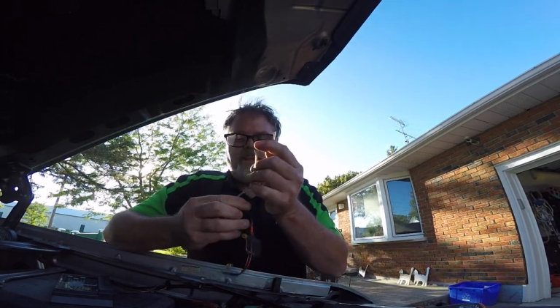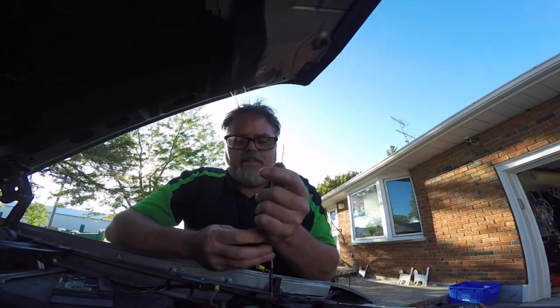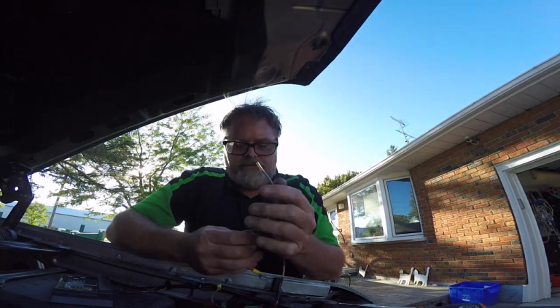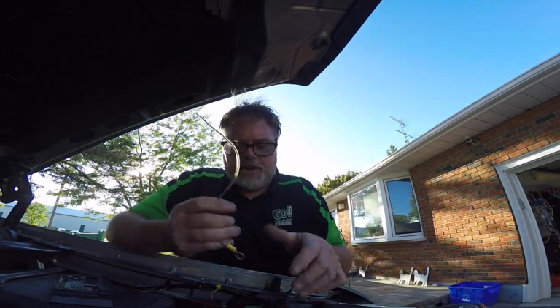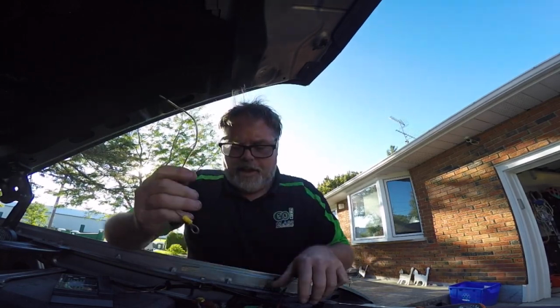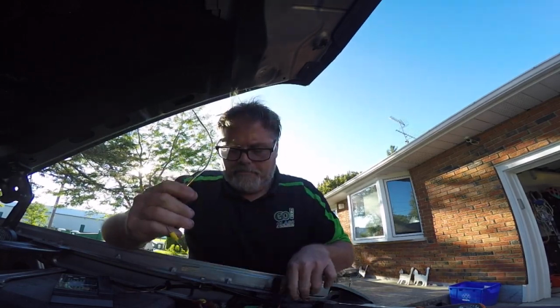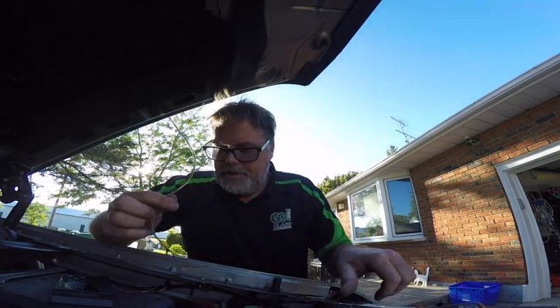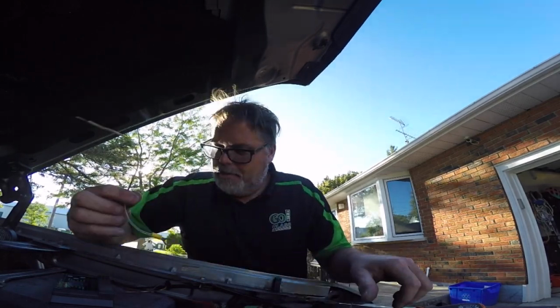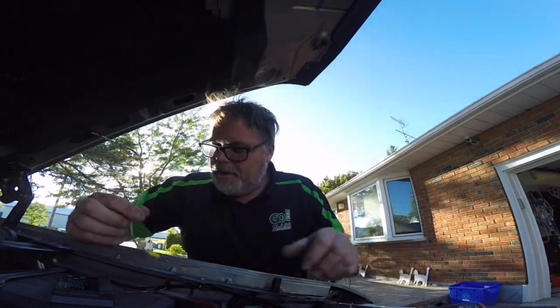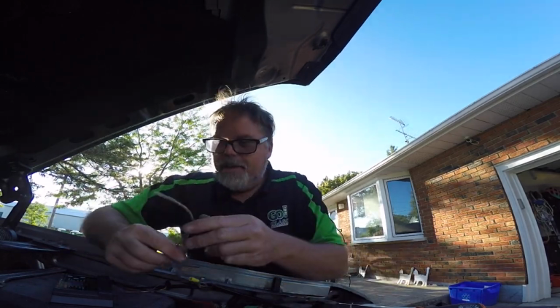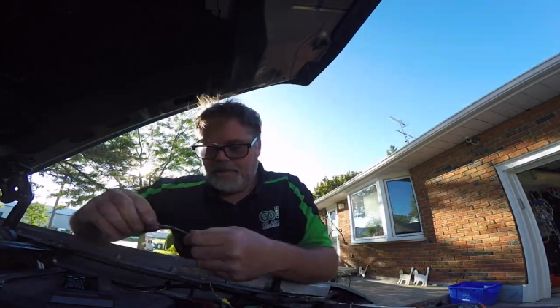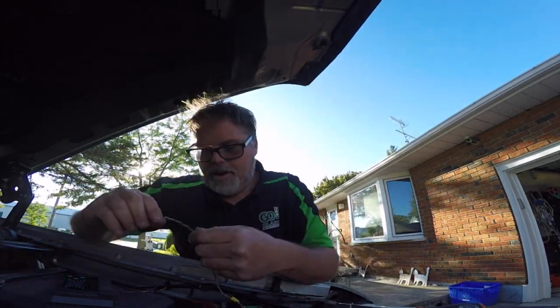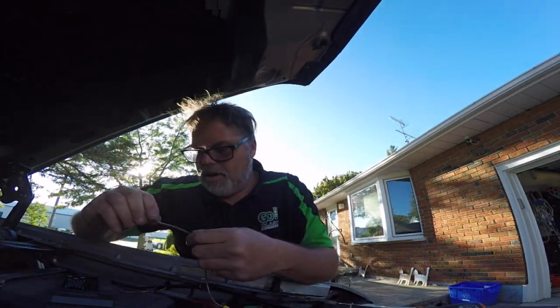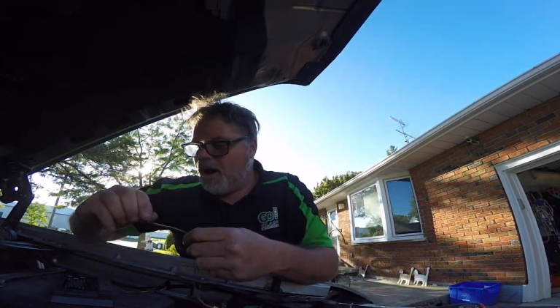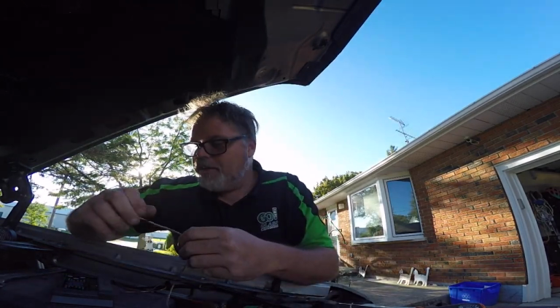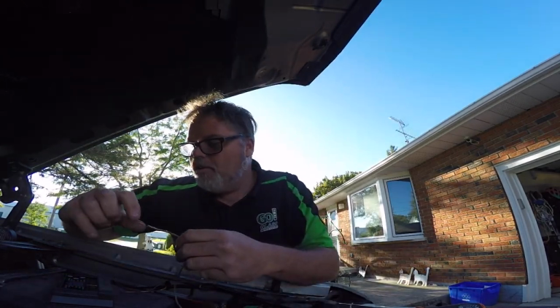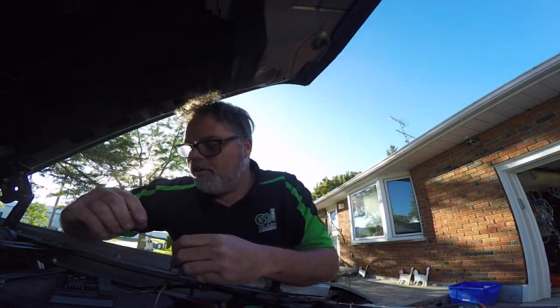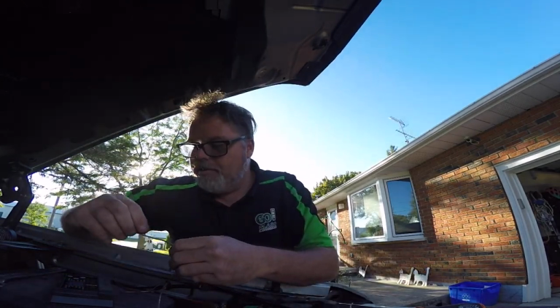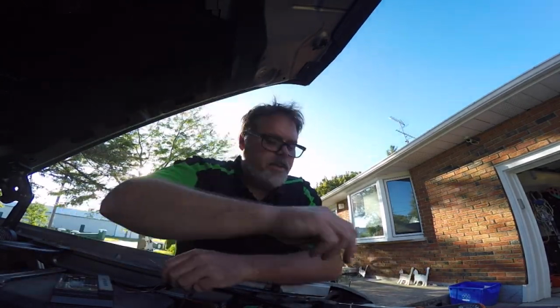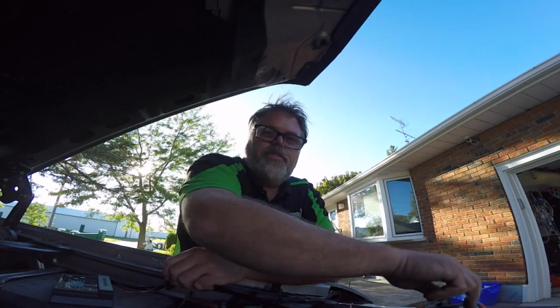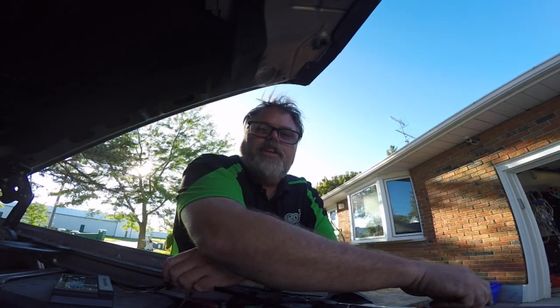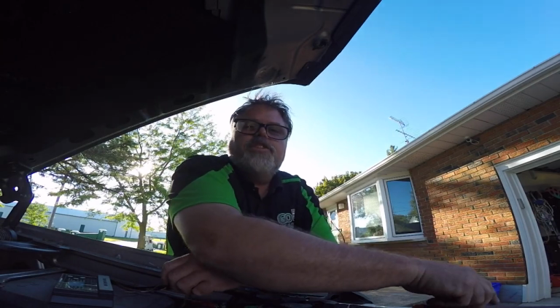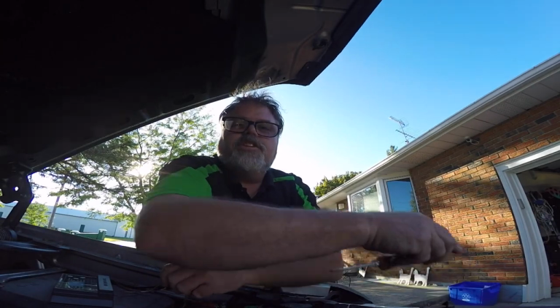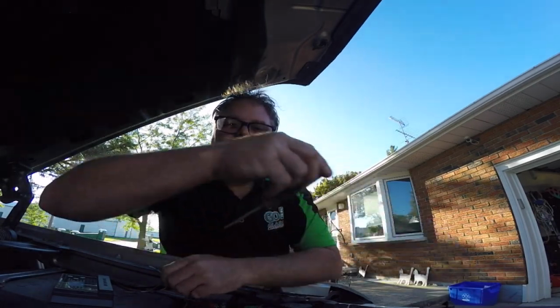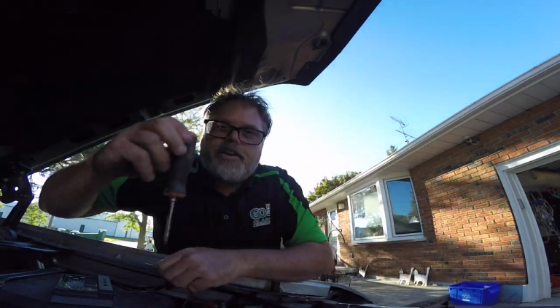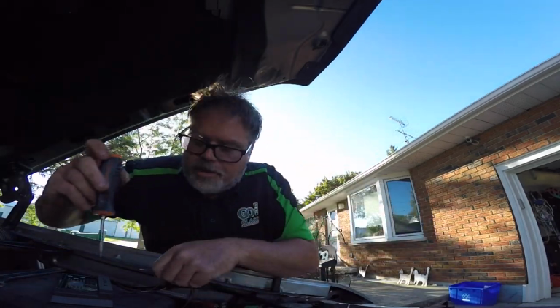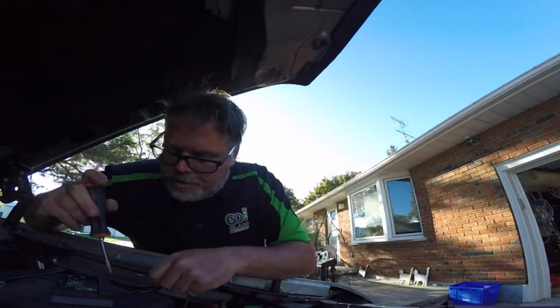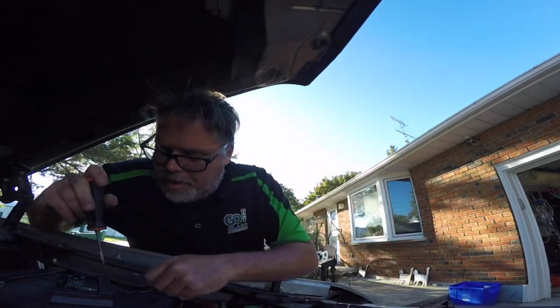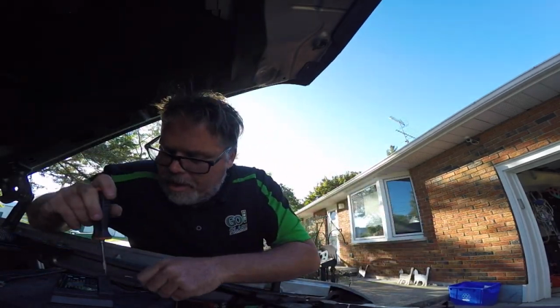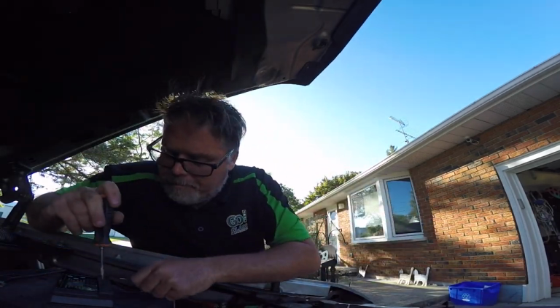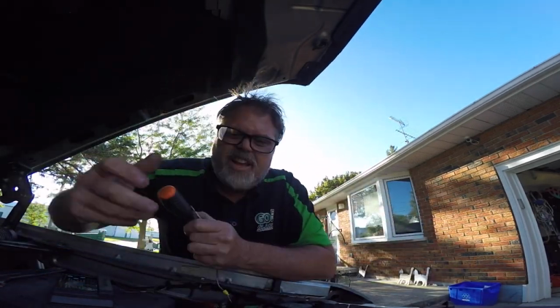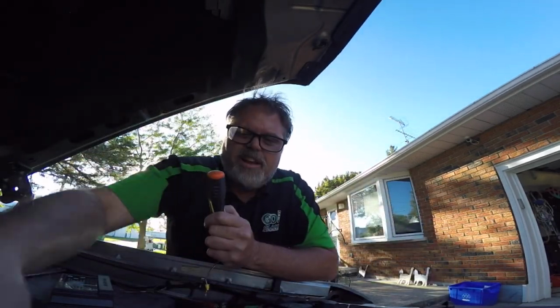Always put an inline fuse to the battery when hooking up your charge controller, just in case anything goes wrong. You don't want things getting messed up.